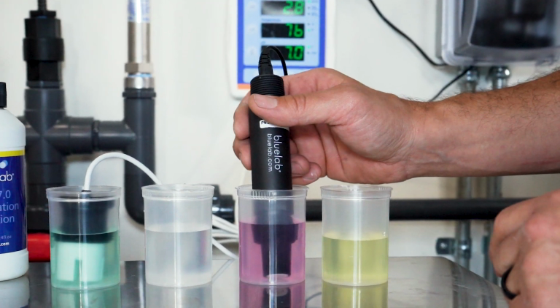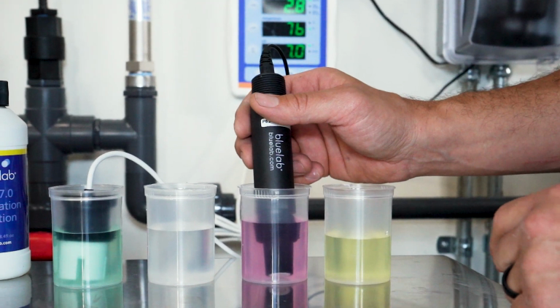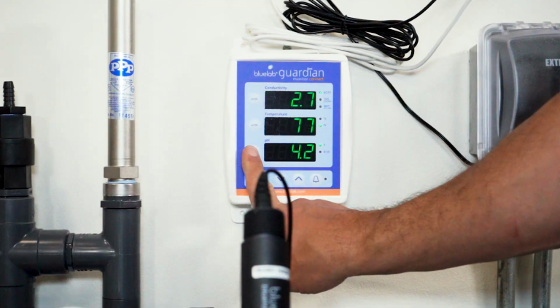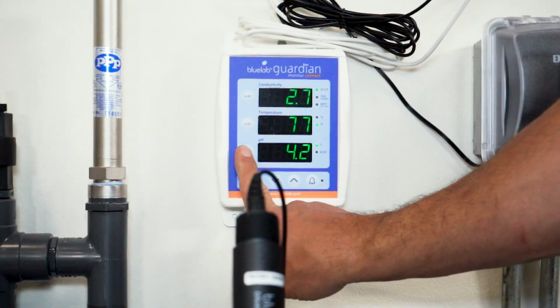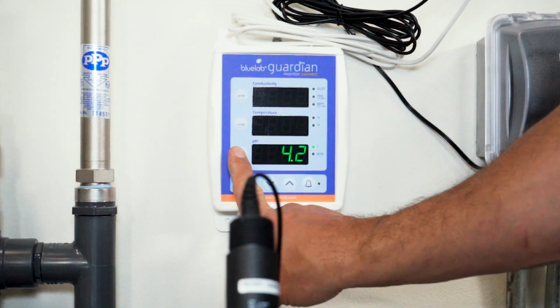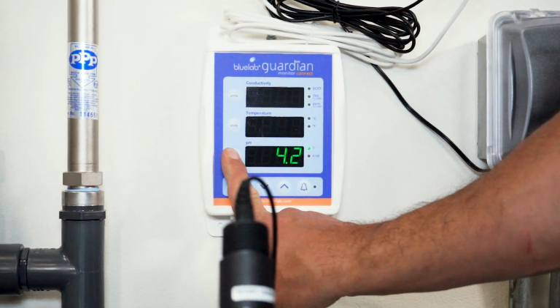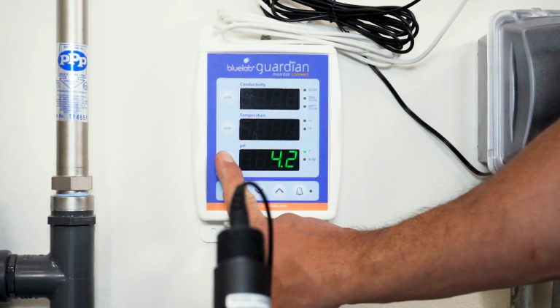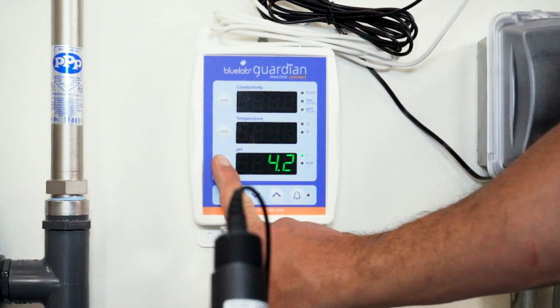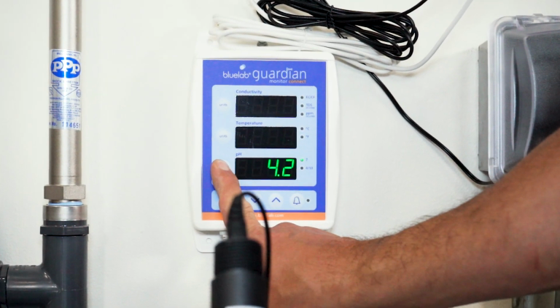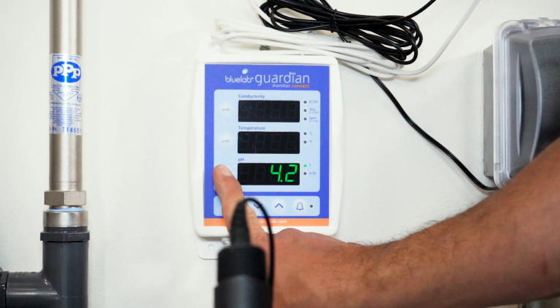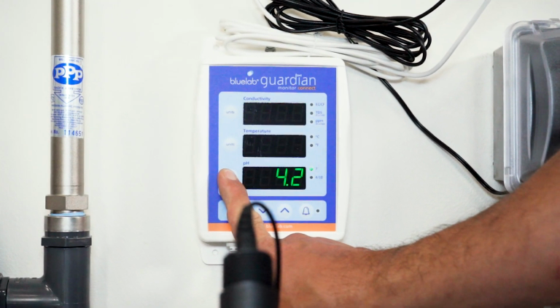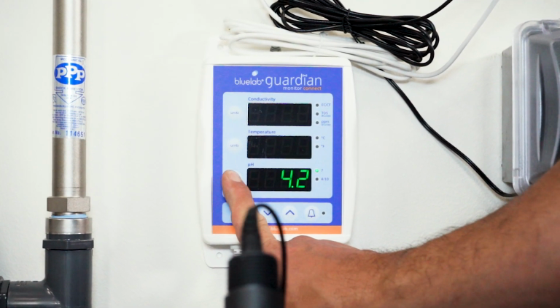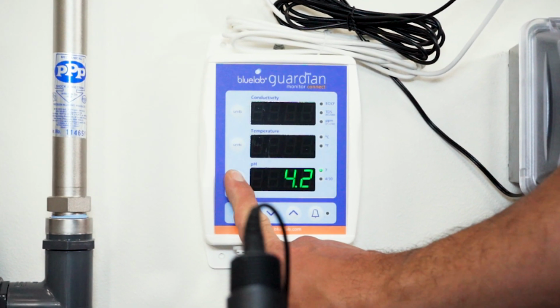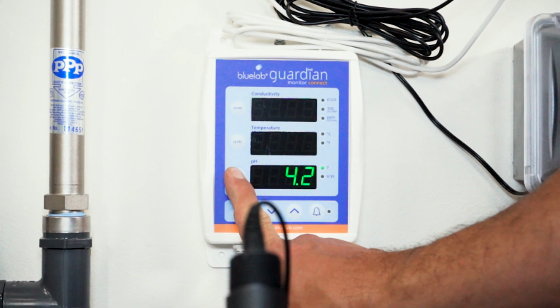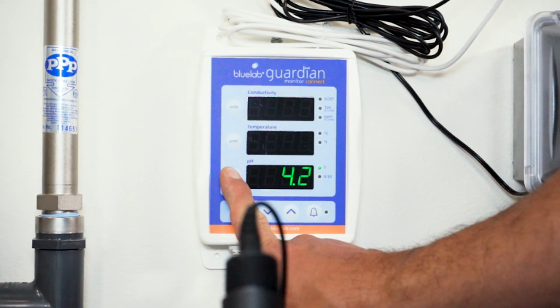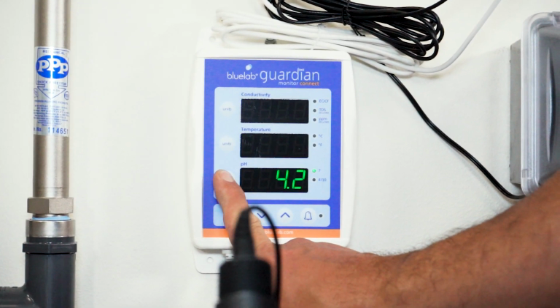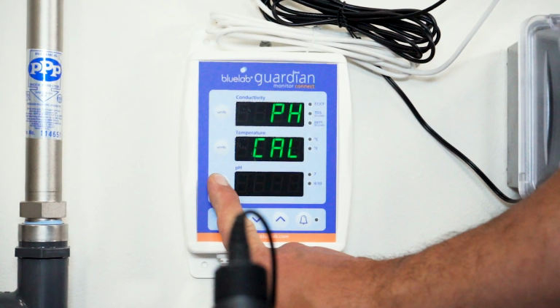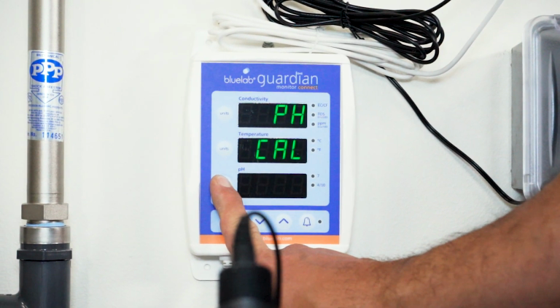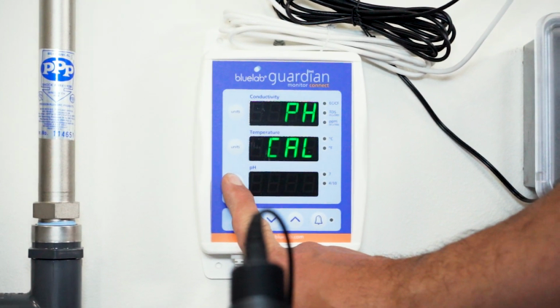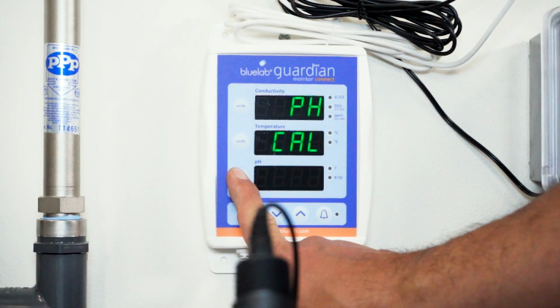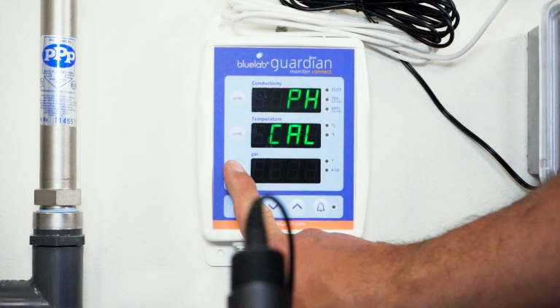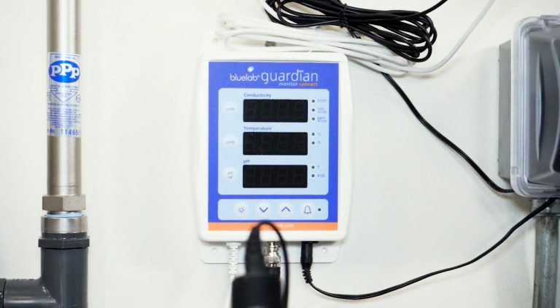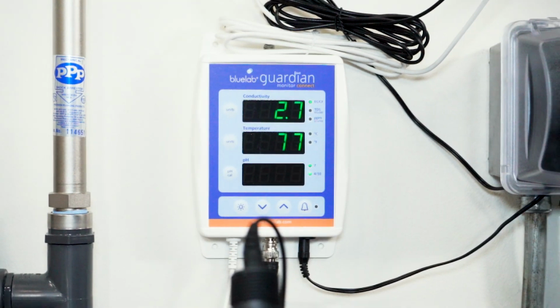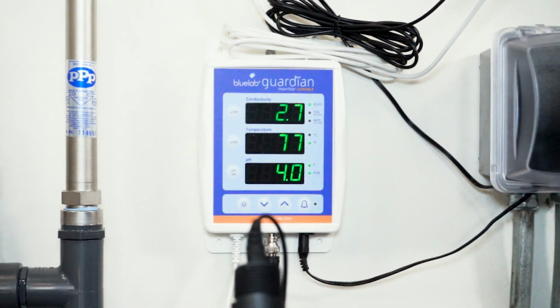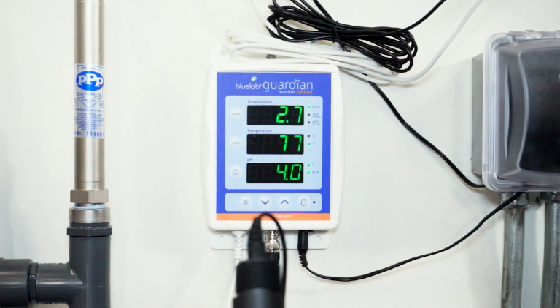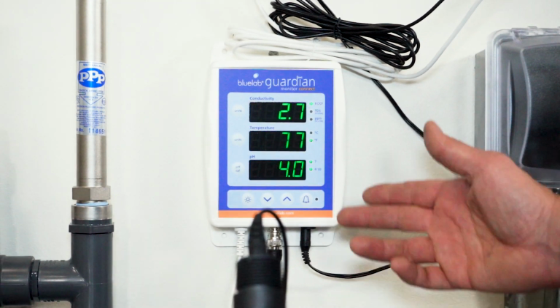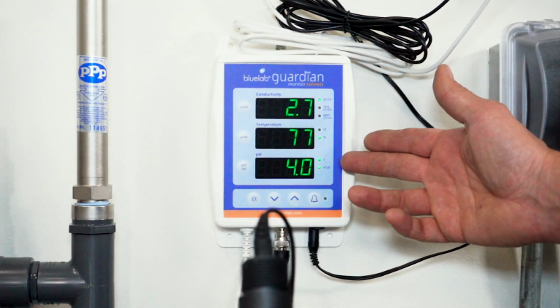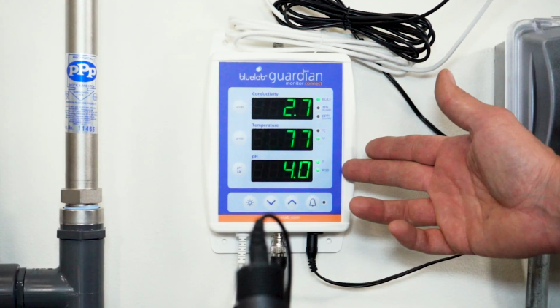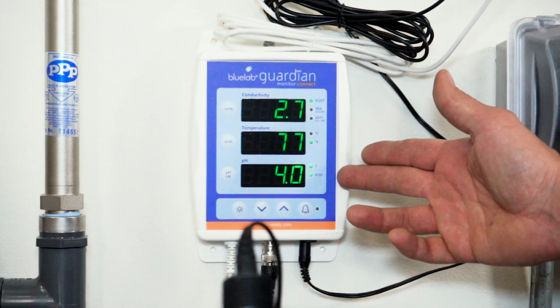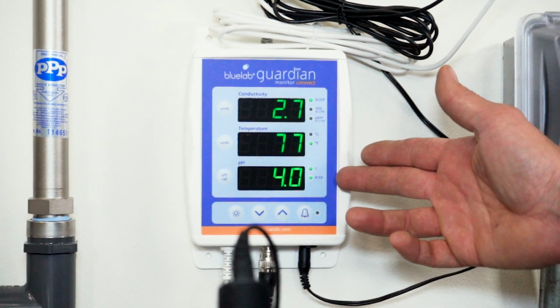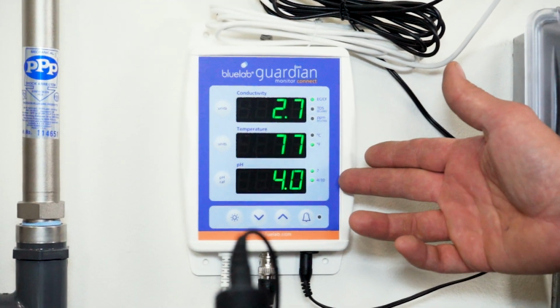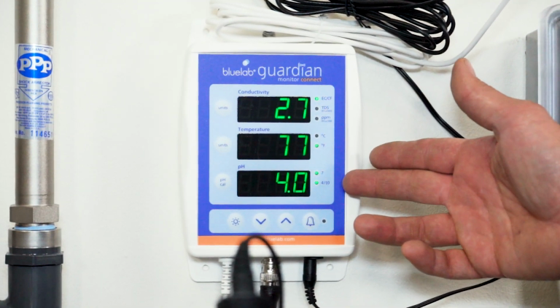Again, we want to wait for a stable reading. Press and hold pH cal until pH cal appears on the screen and wait for the screen to return back to the normal readings.